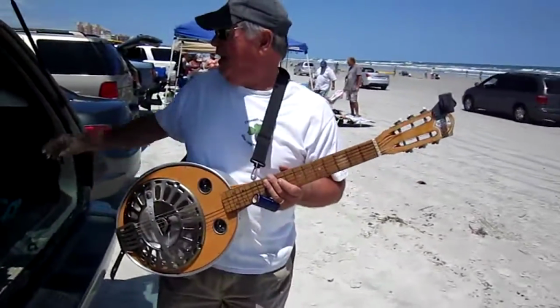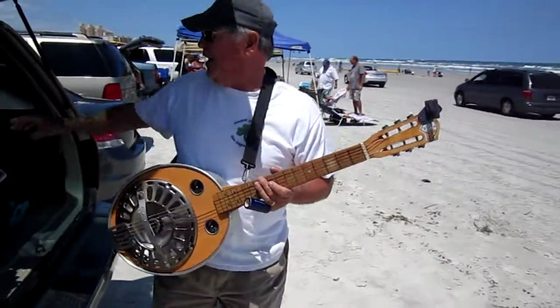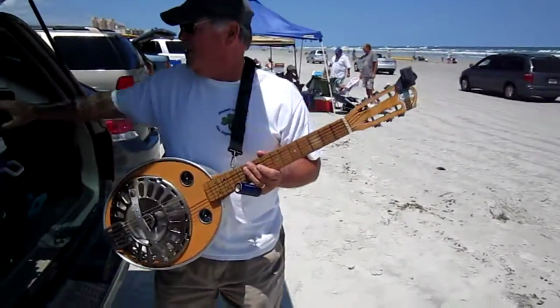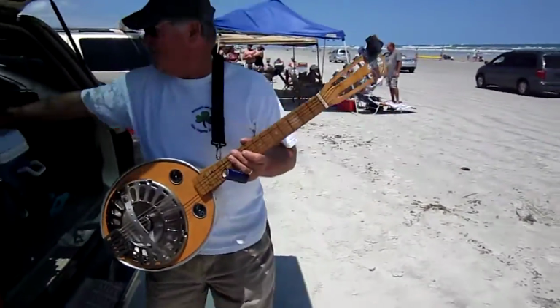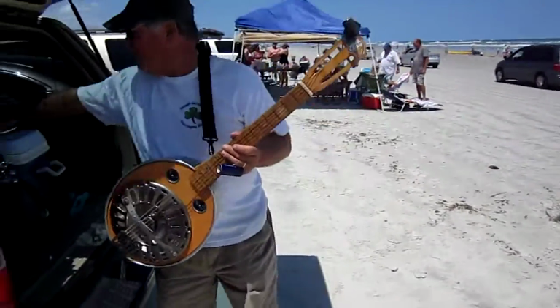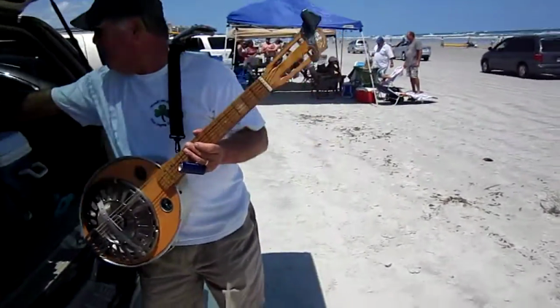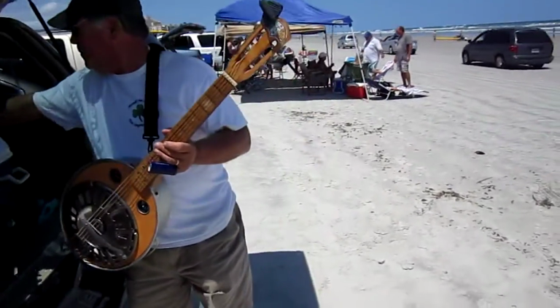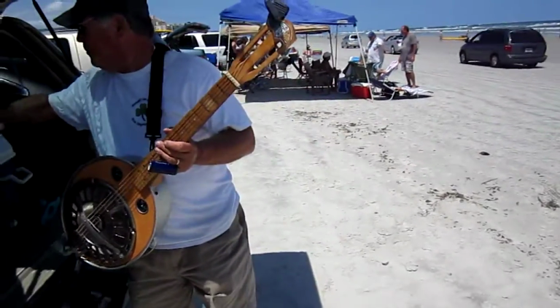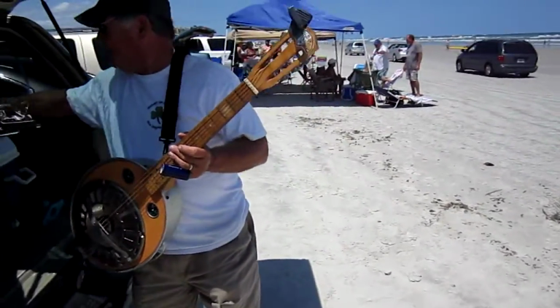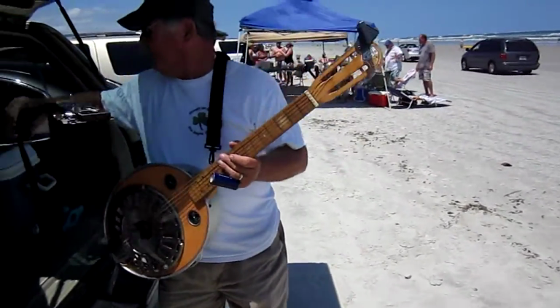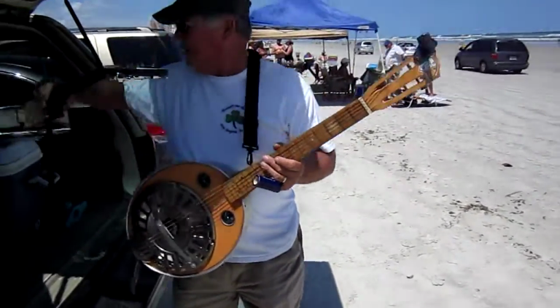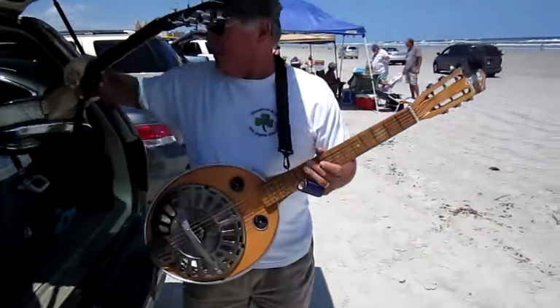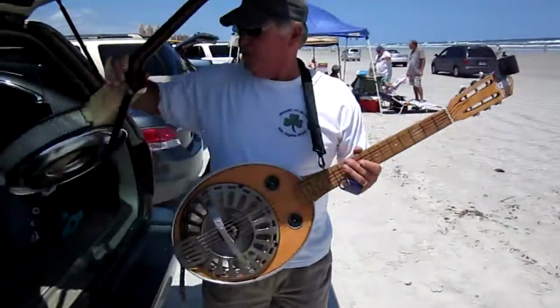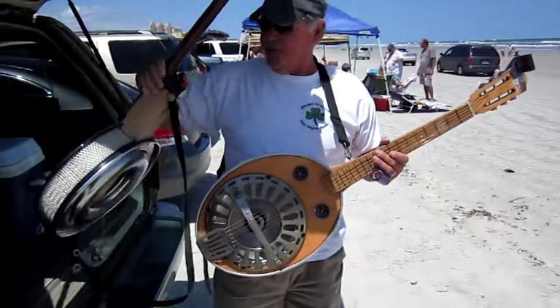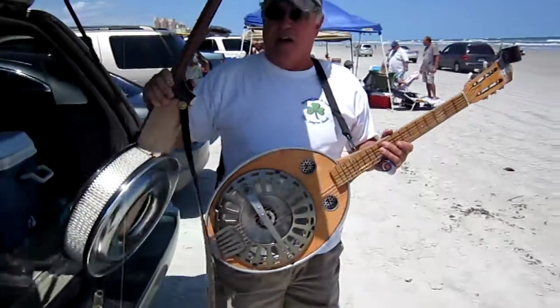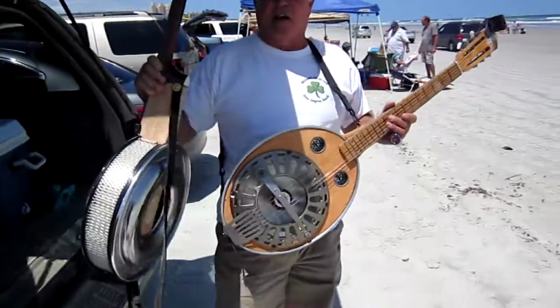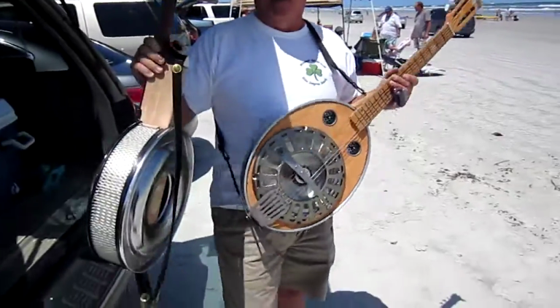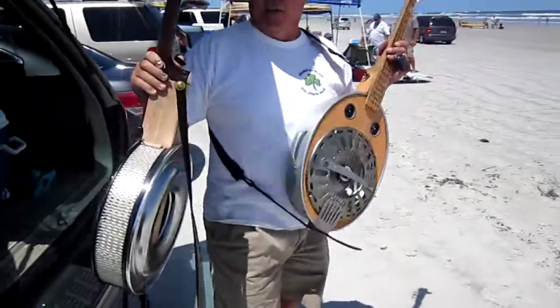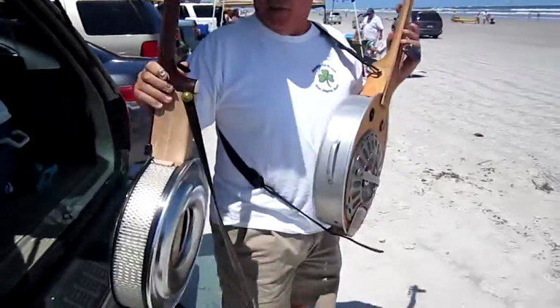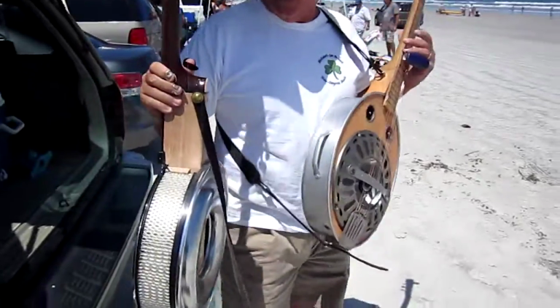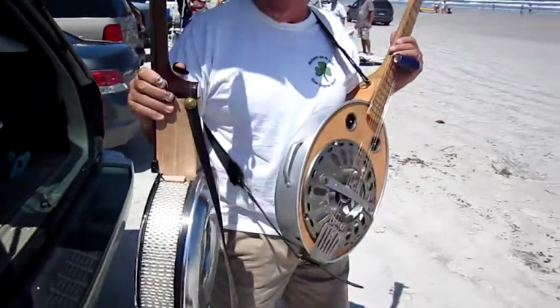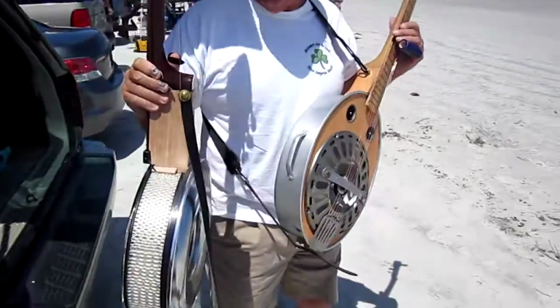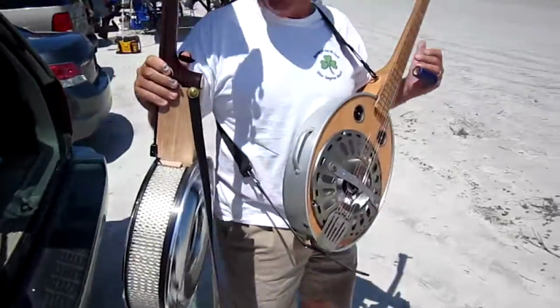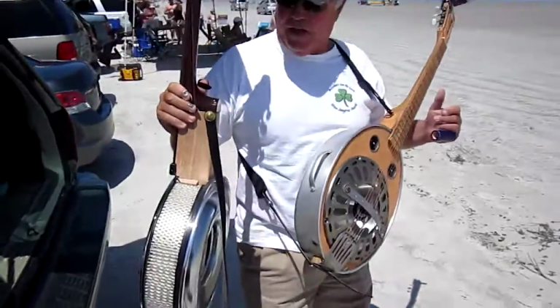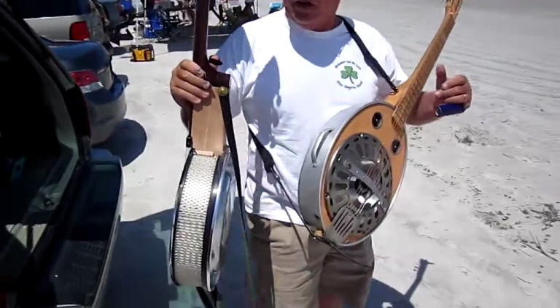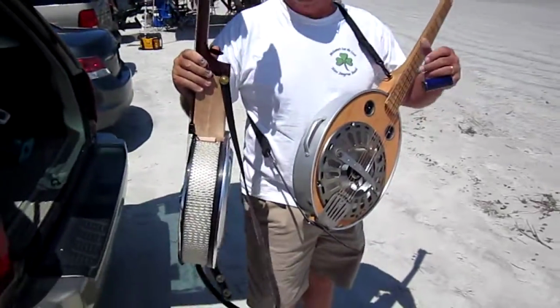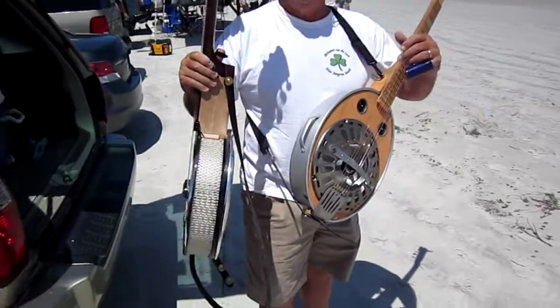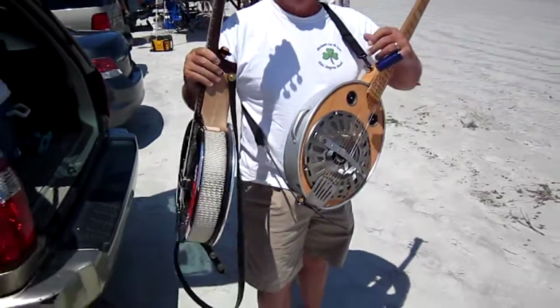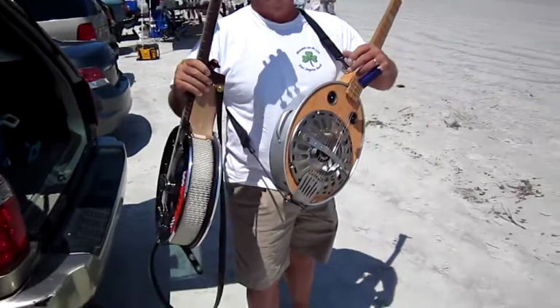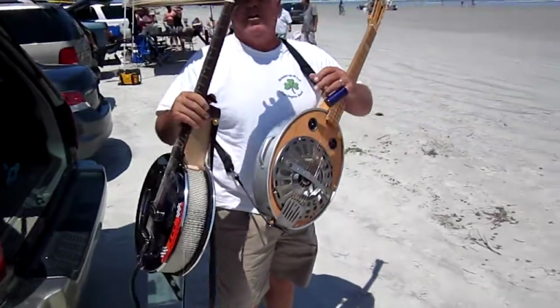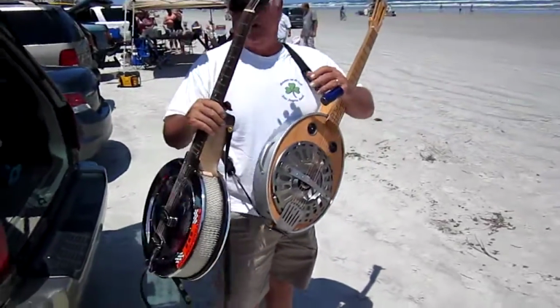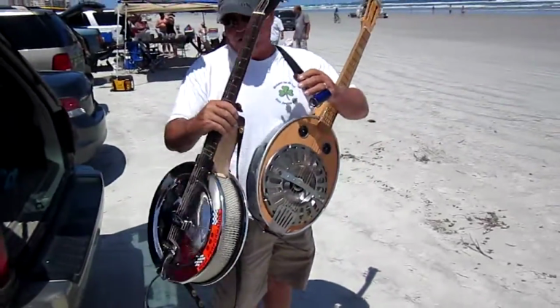Let's hit that air cleaner — the 65 Mustang air cleaner — resonator guitar.